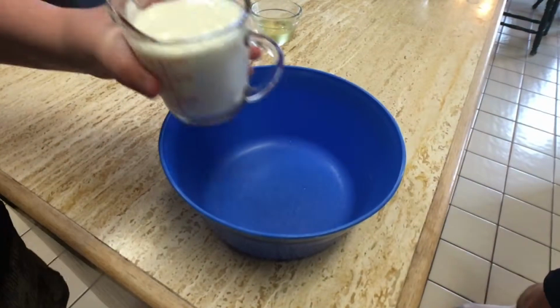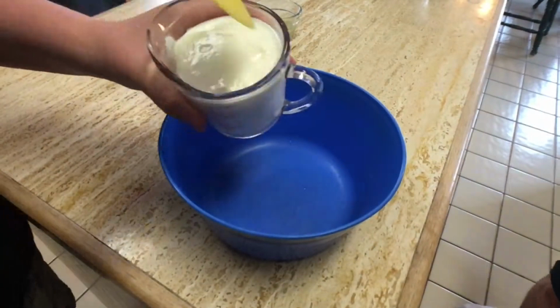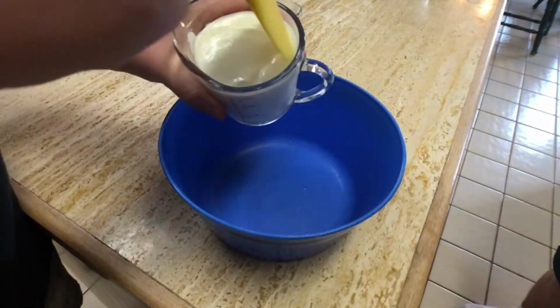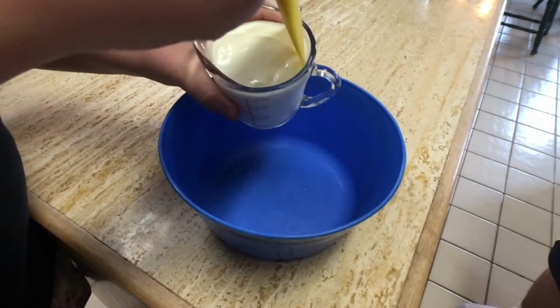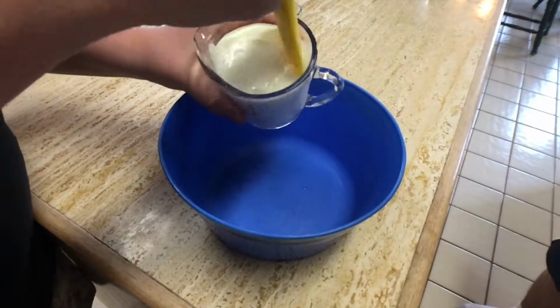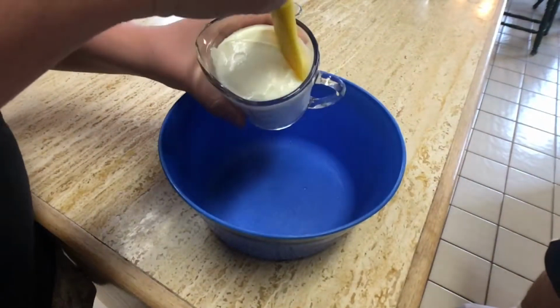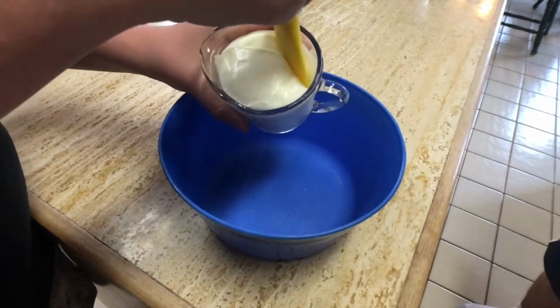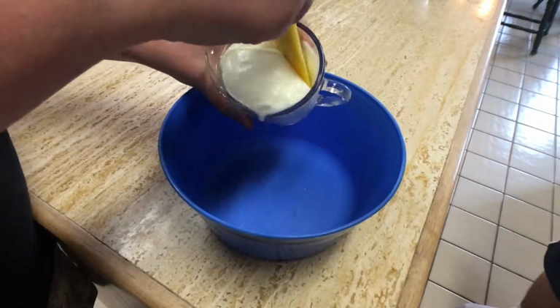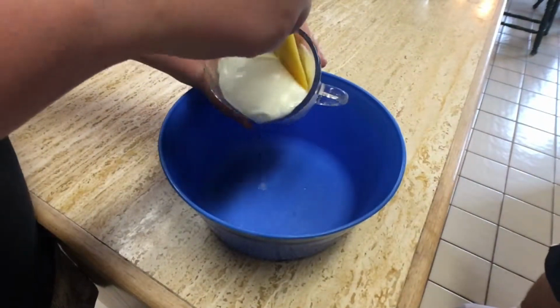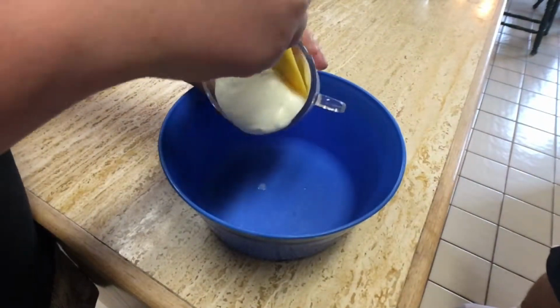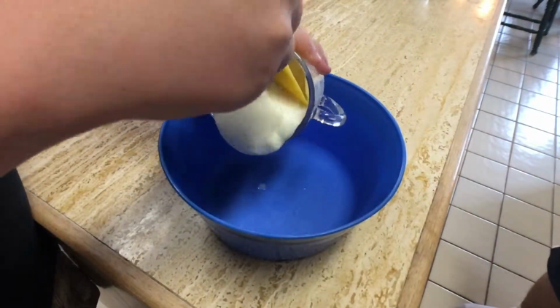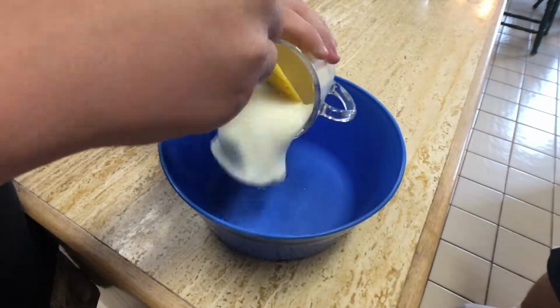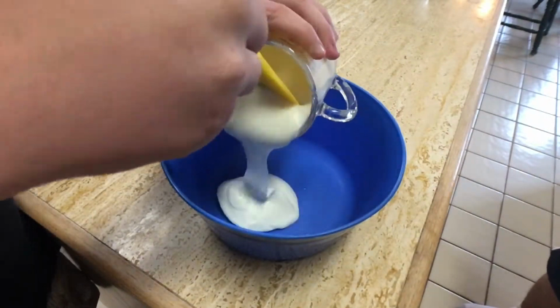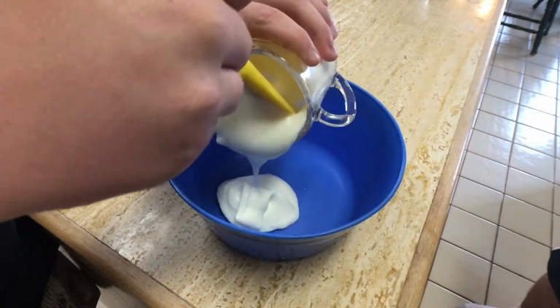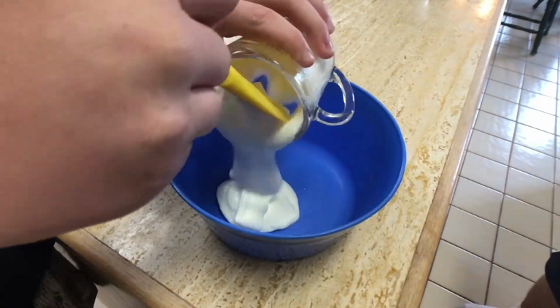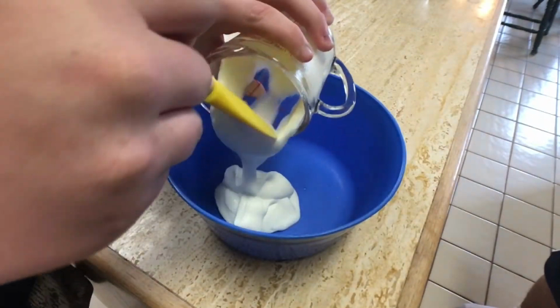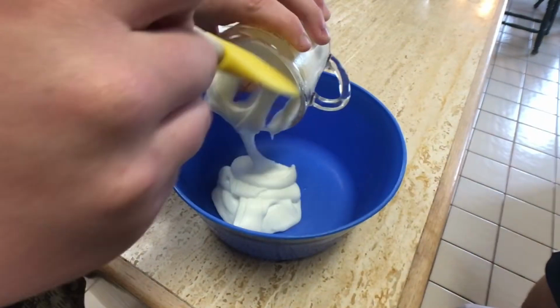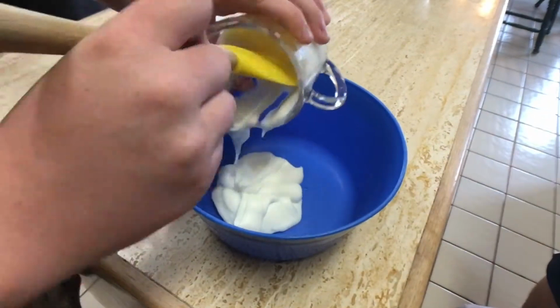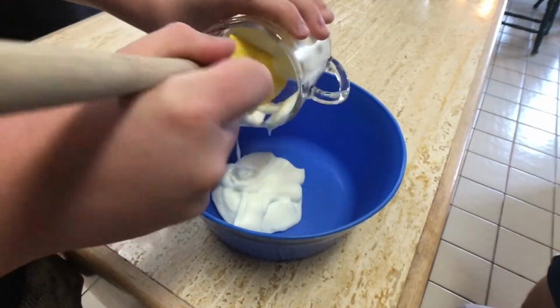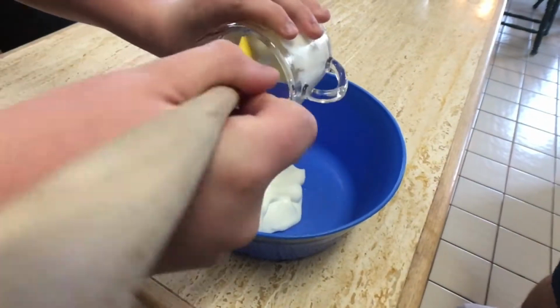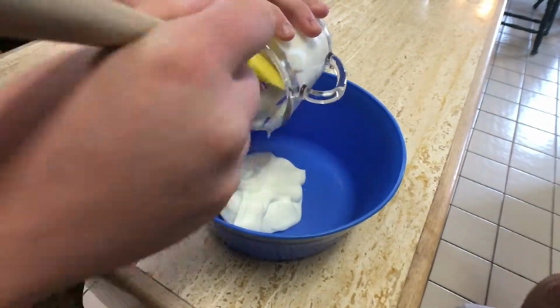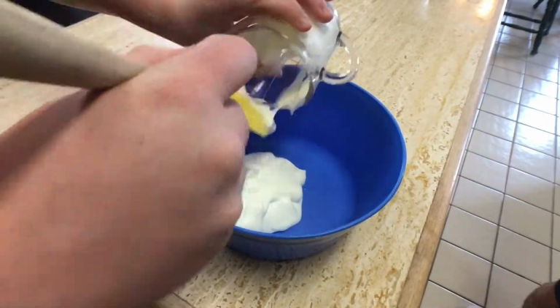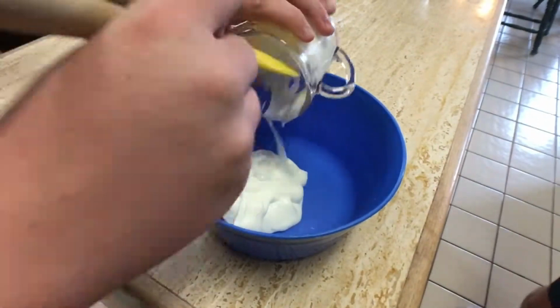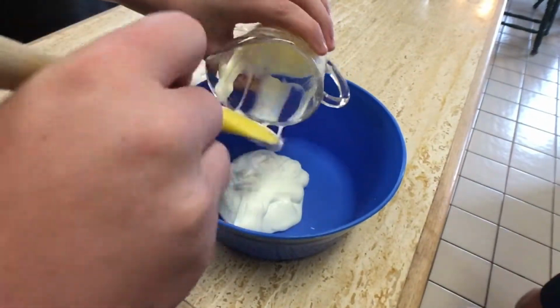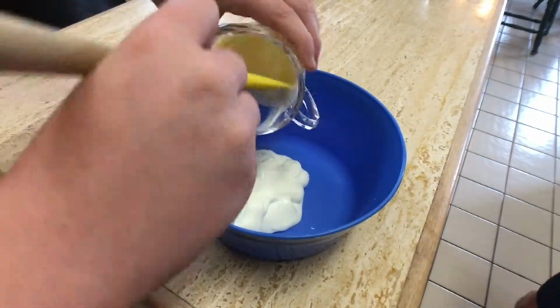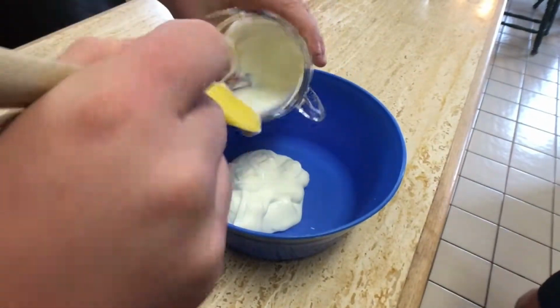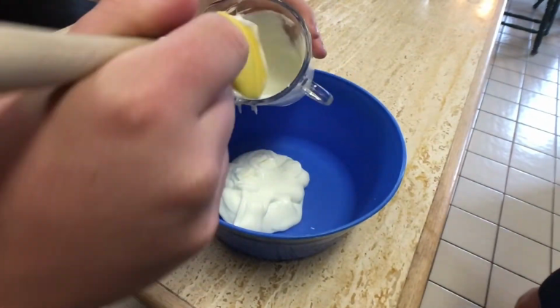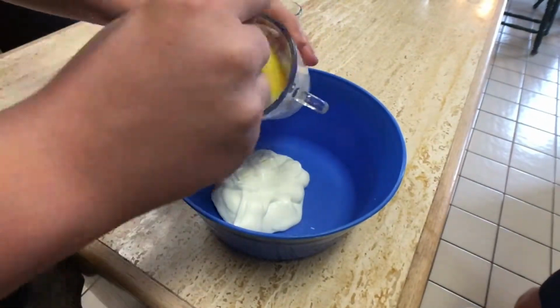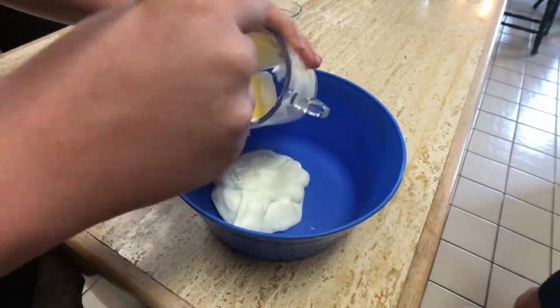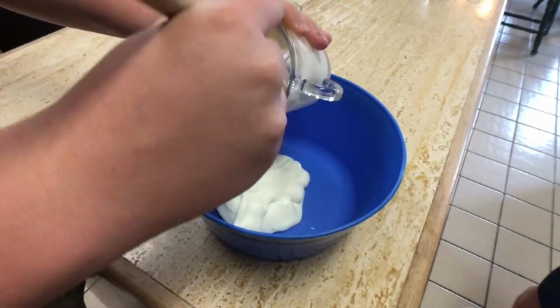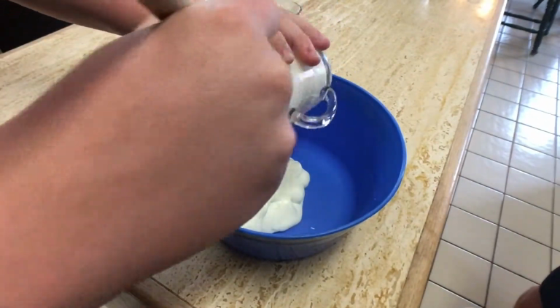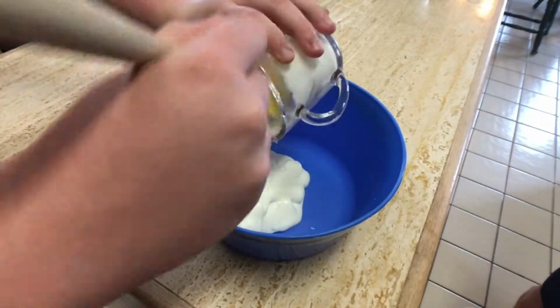Then you mix the yaourt, les œufs, les sucres, vanilla, and oil.